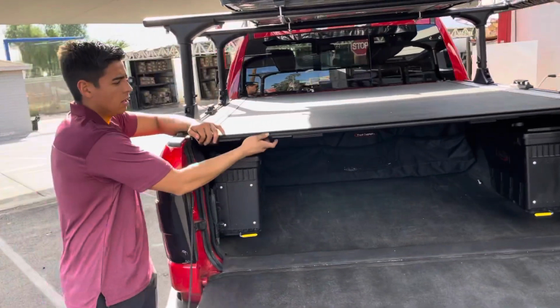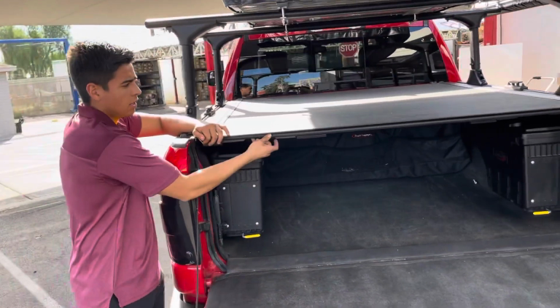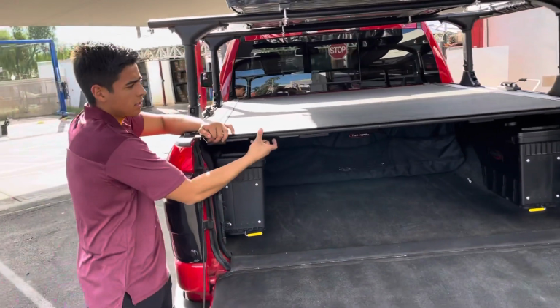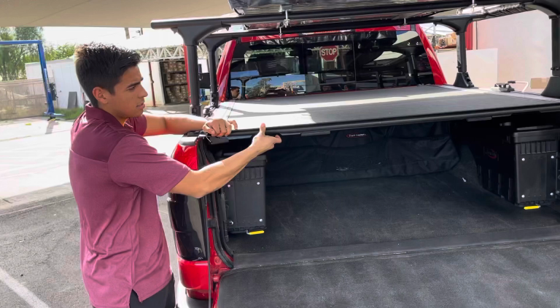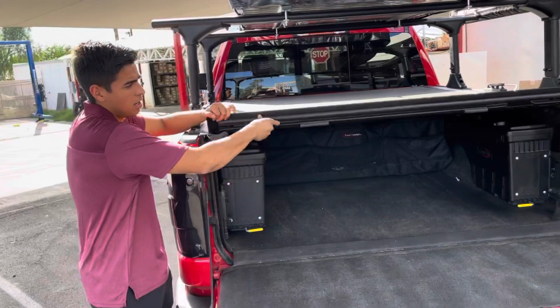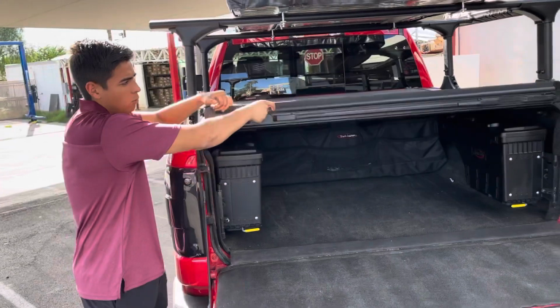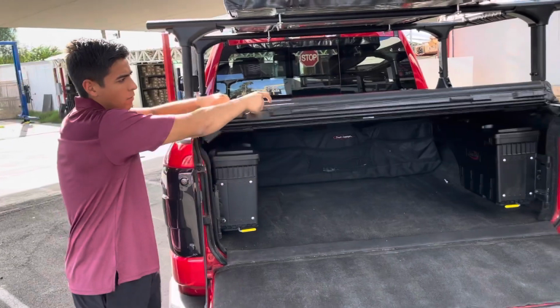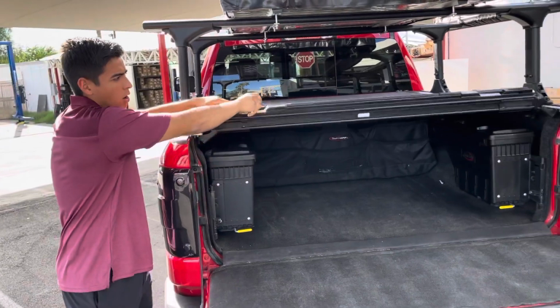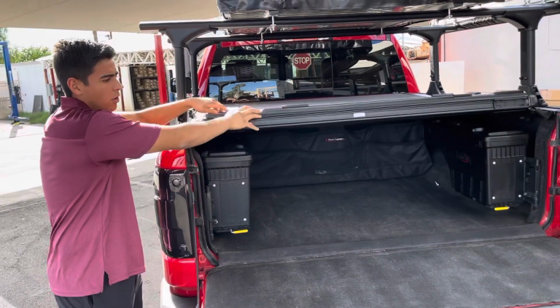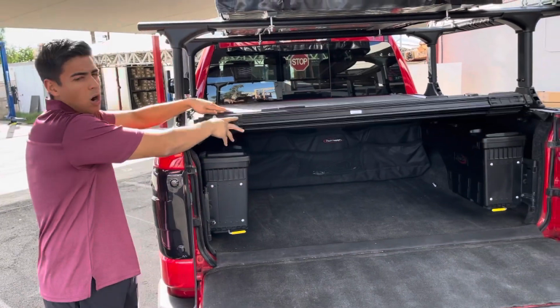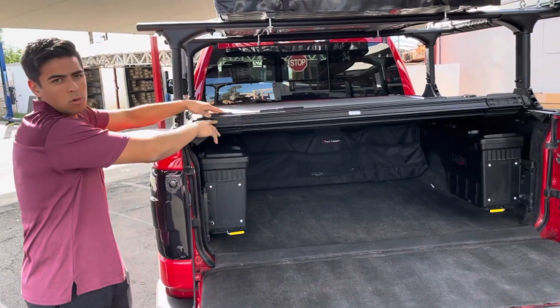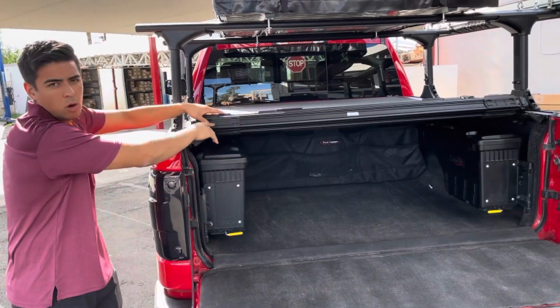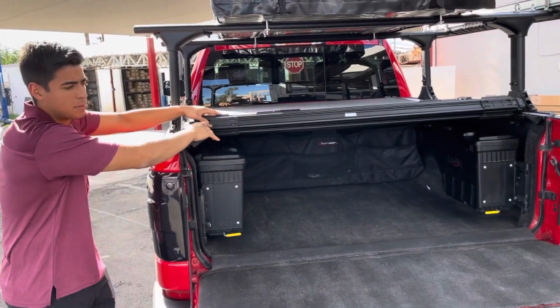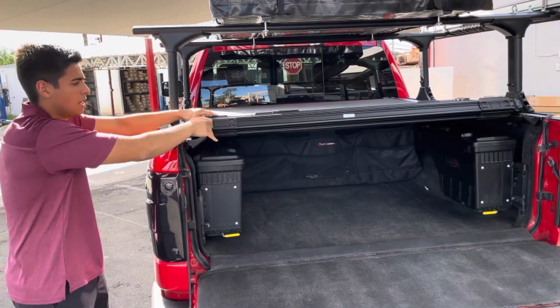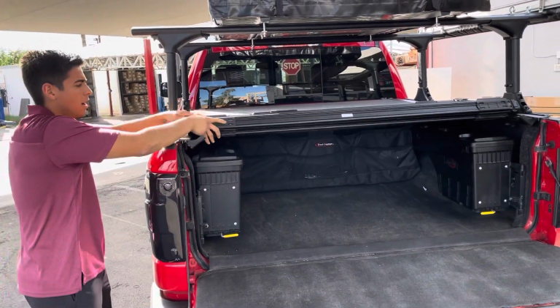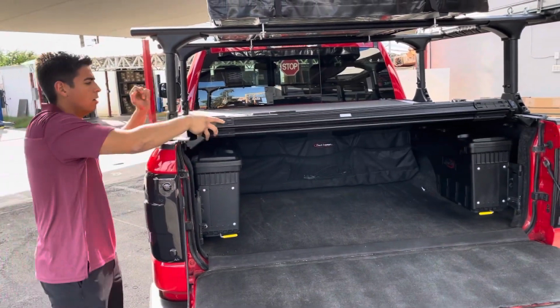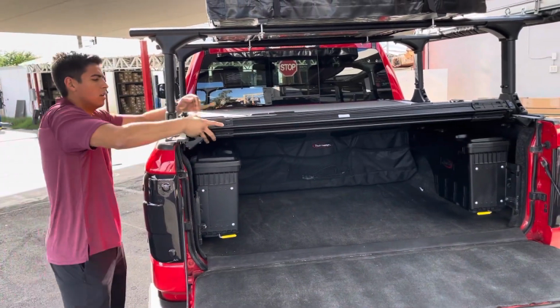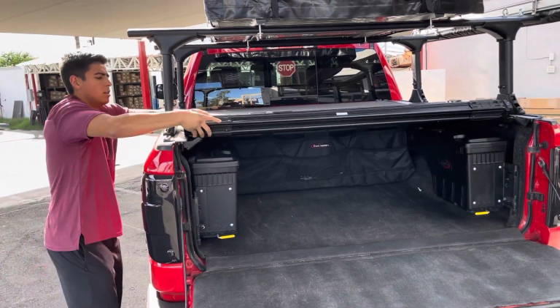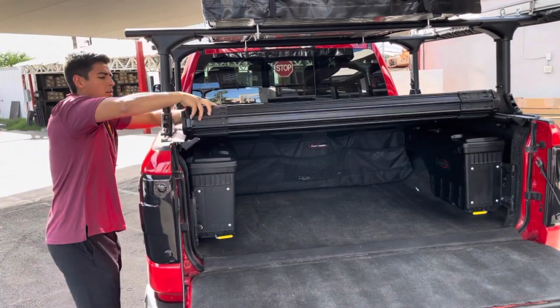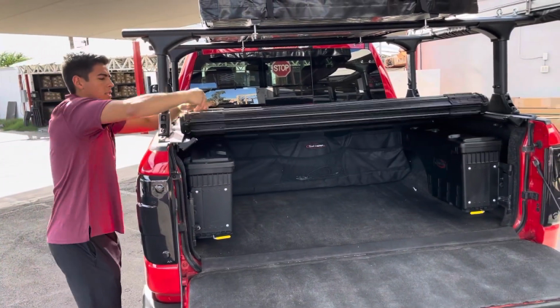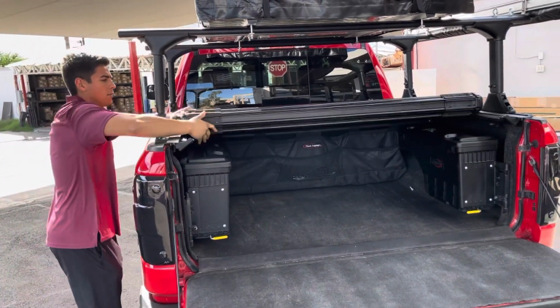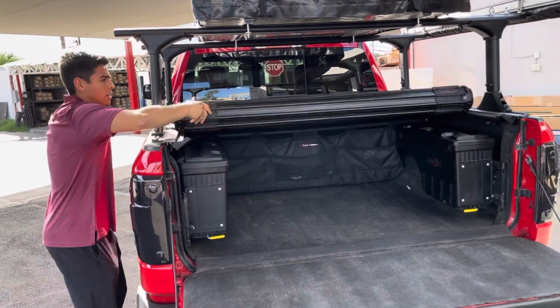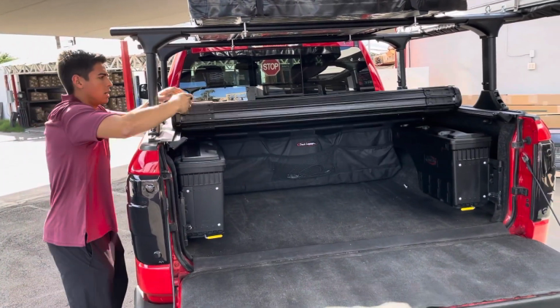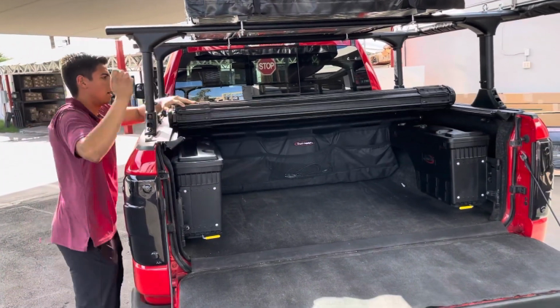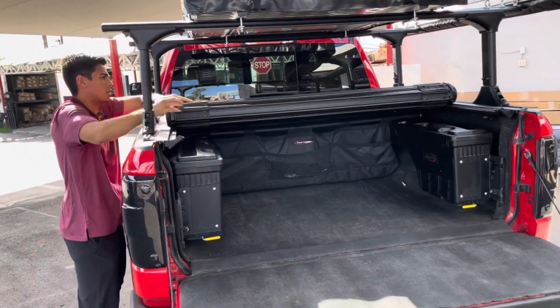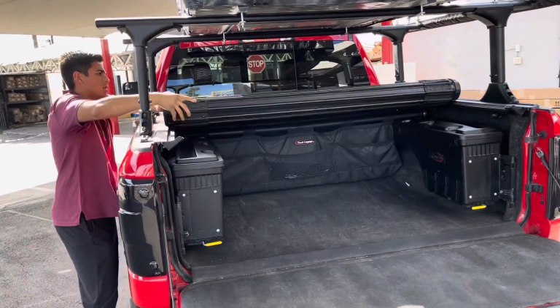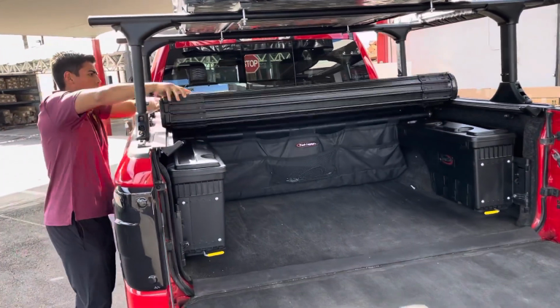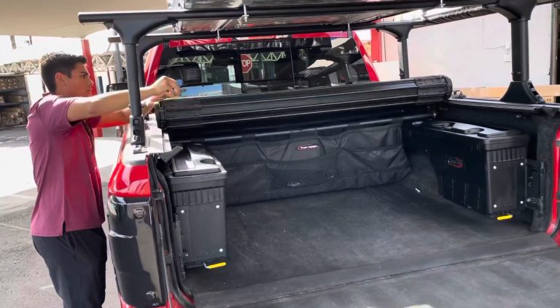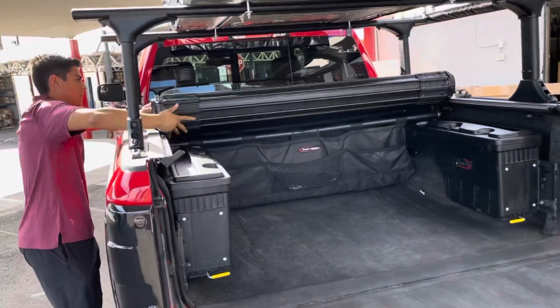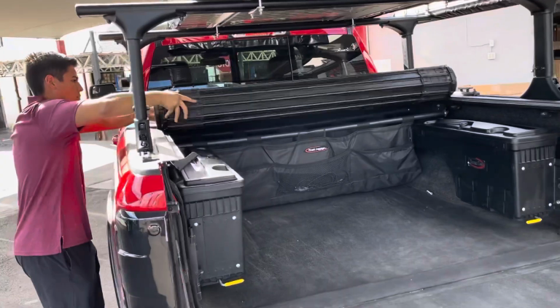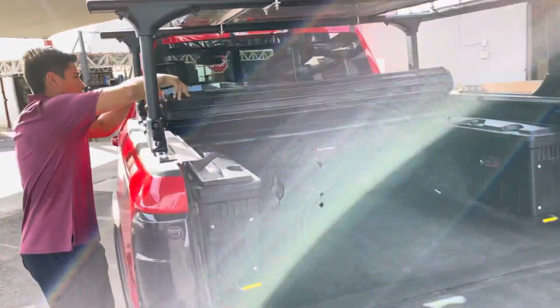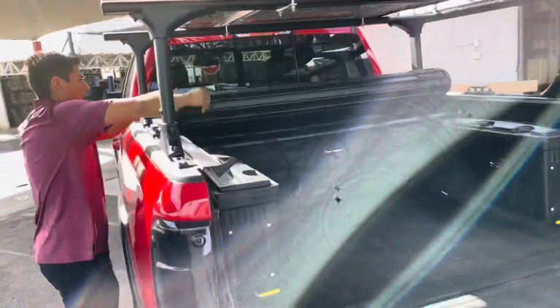This is a Revolver hard roll-up style. You can see the functionality is still perfect with the rack.